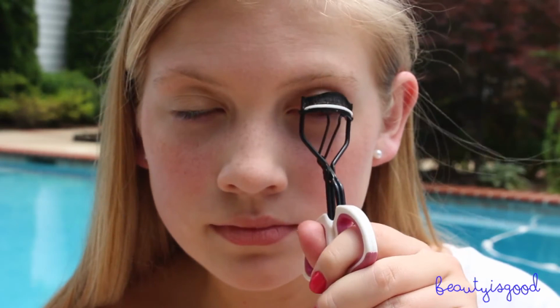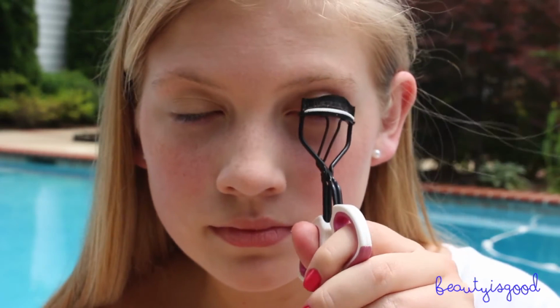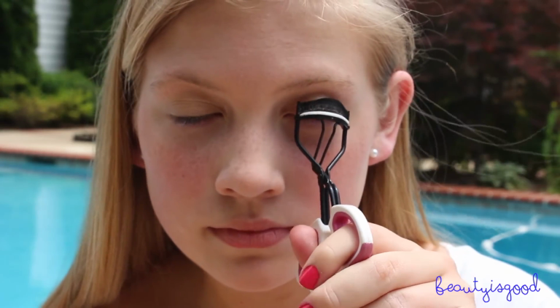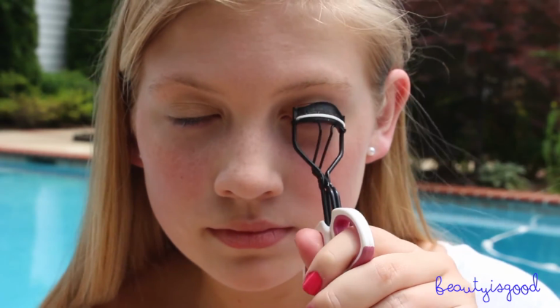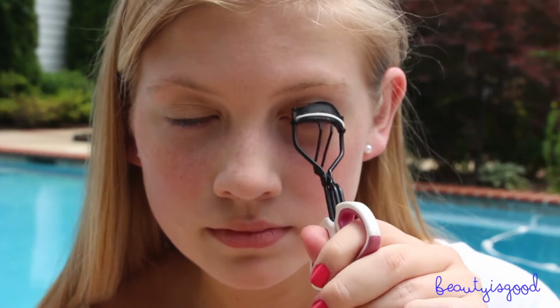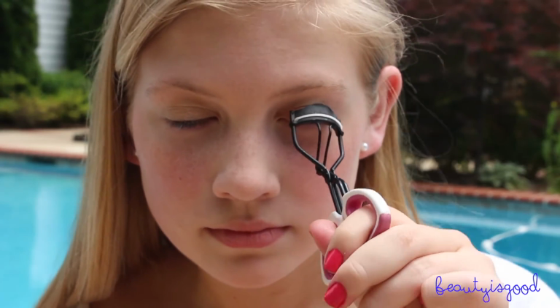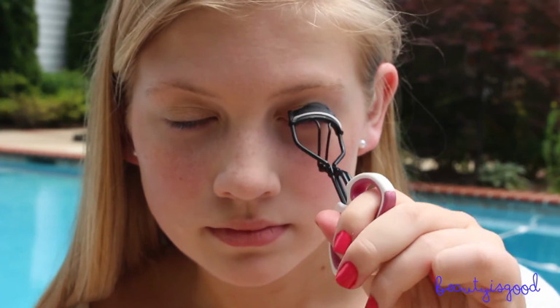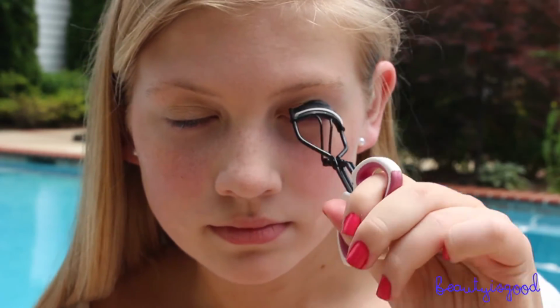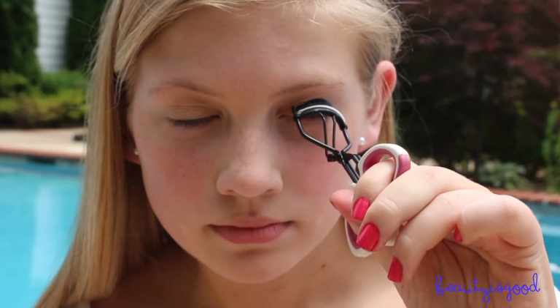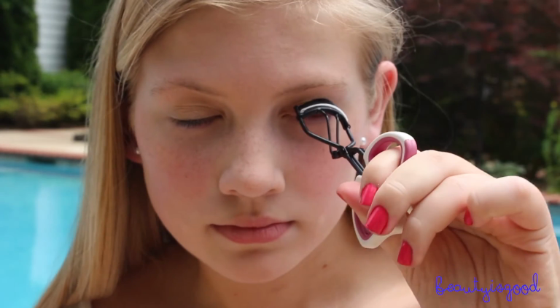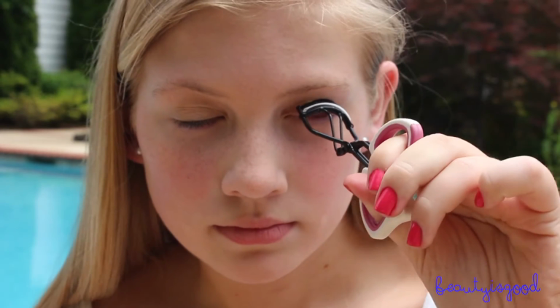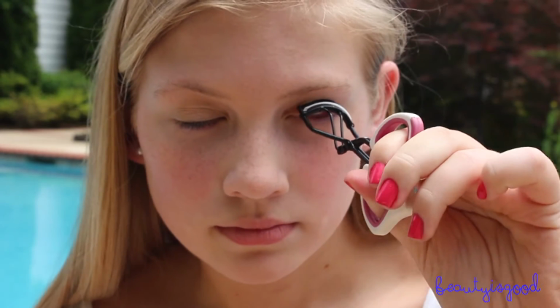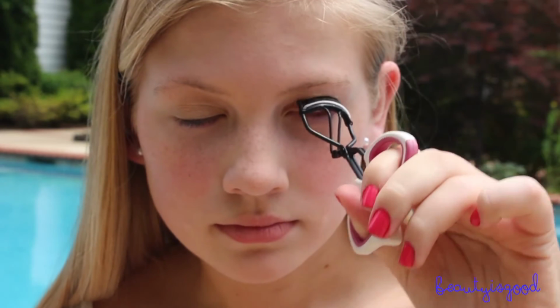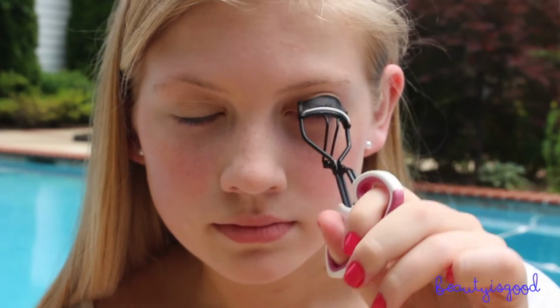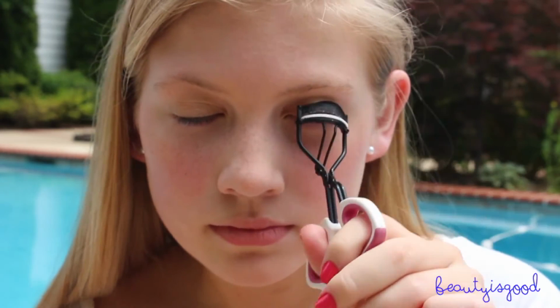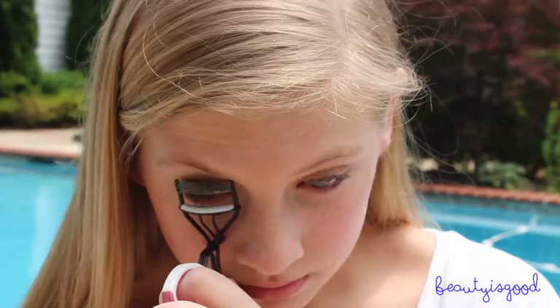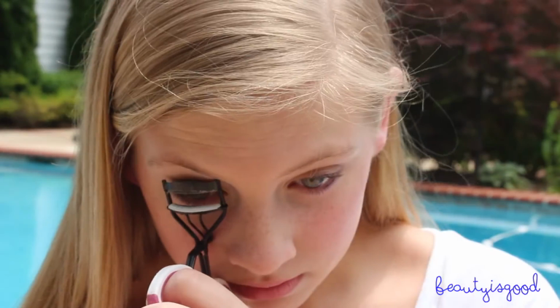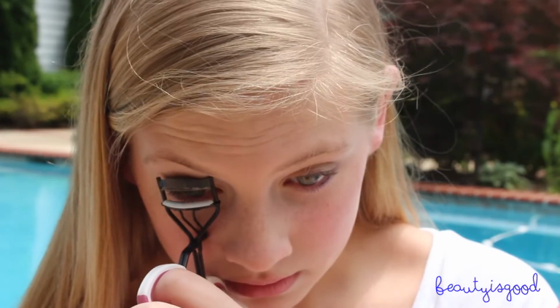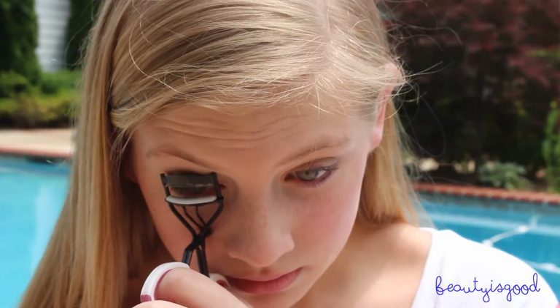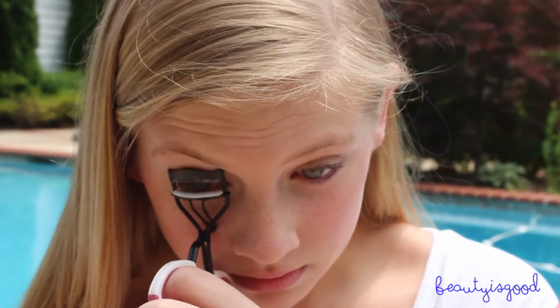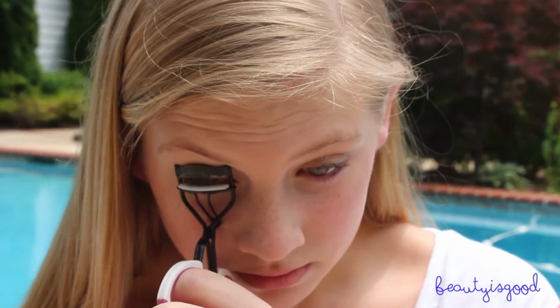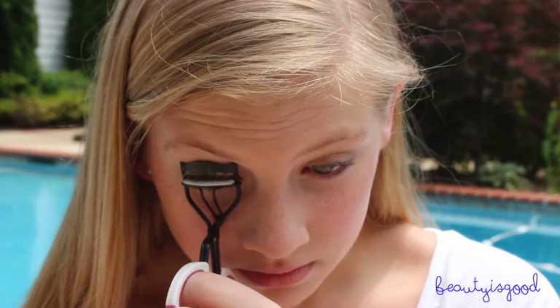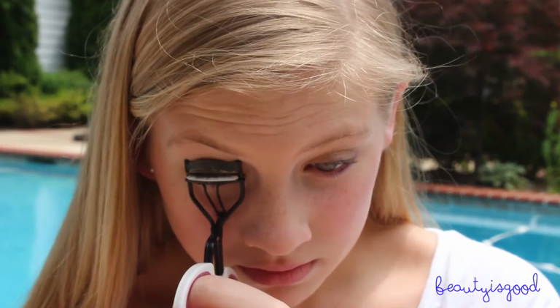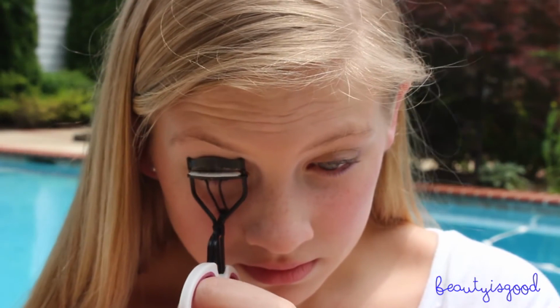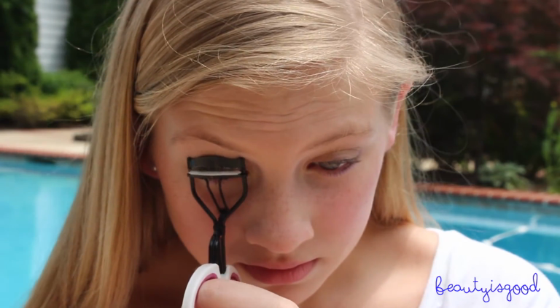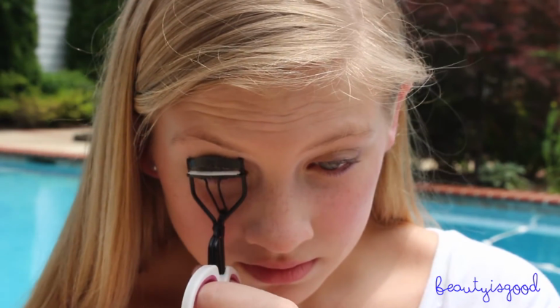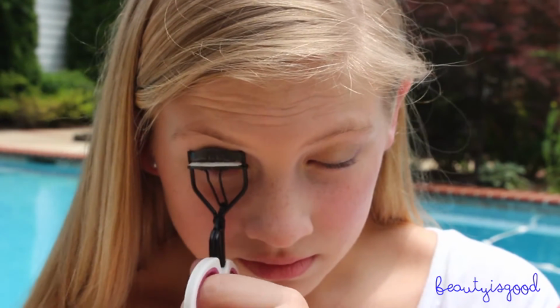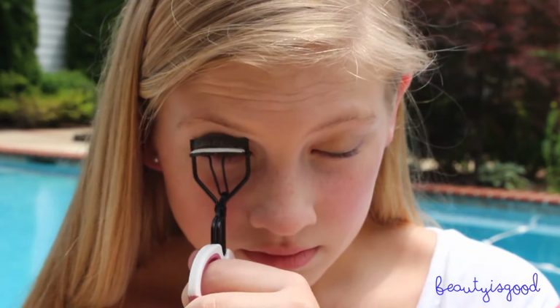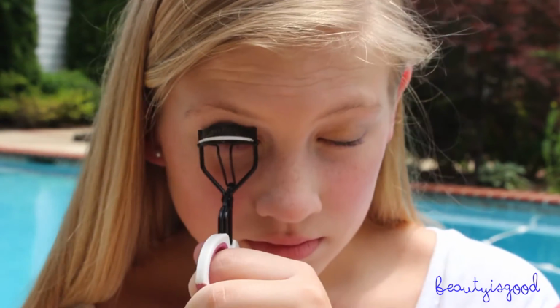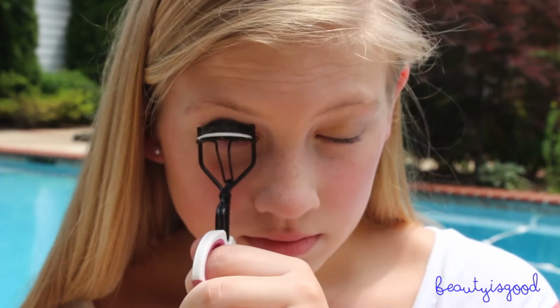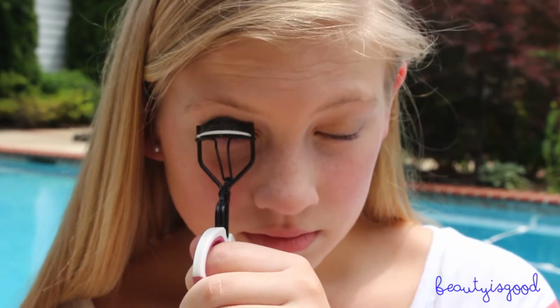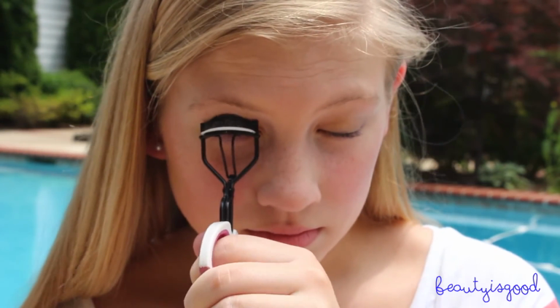Now I'm curling my eyelashes with my Trima Eyelash Curler — I love this eyelash curler so much.